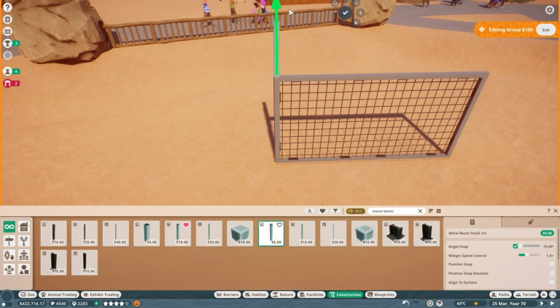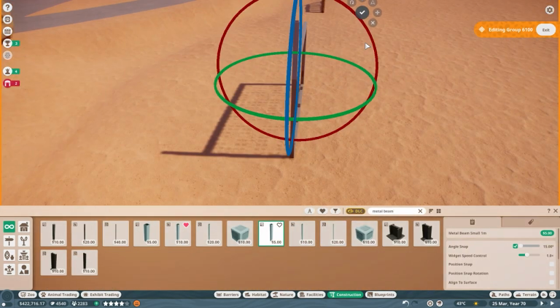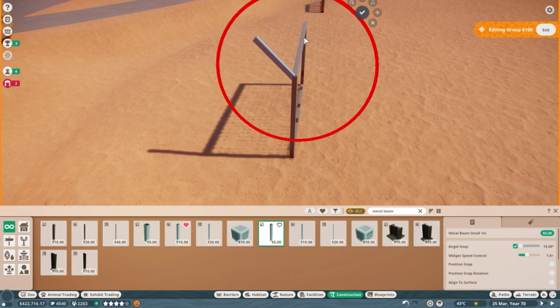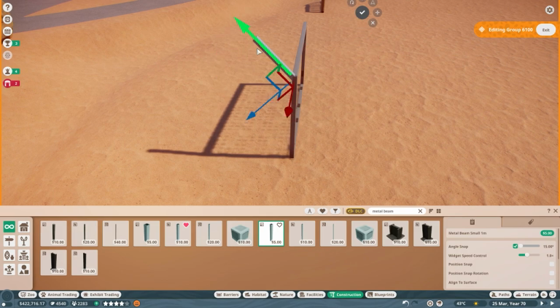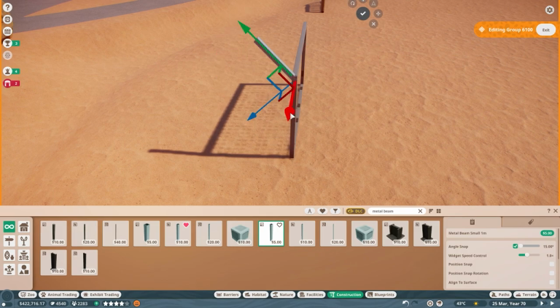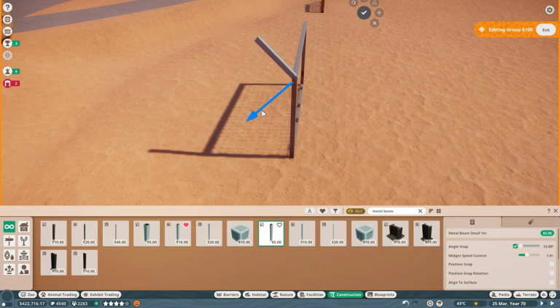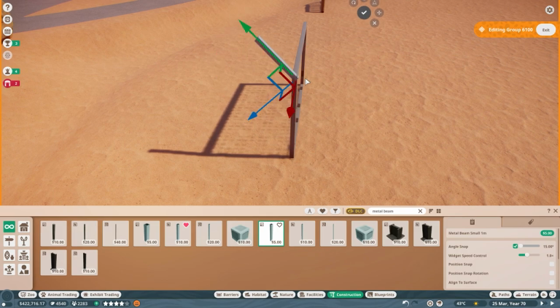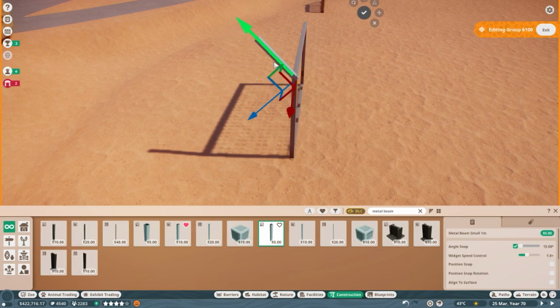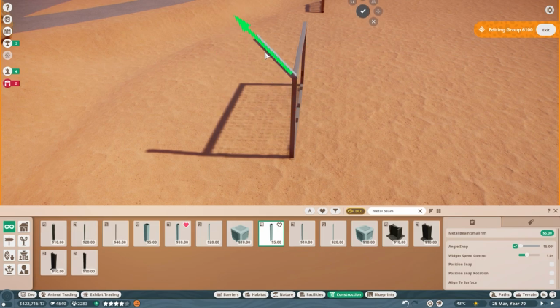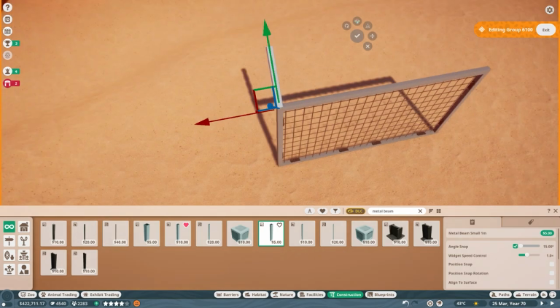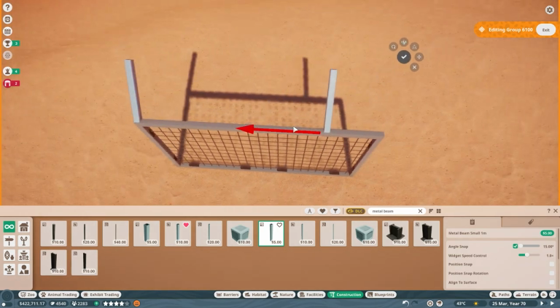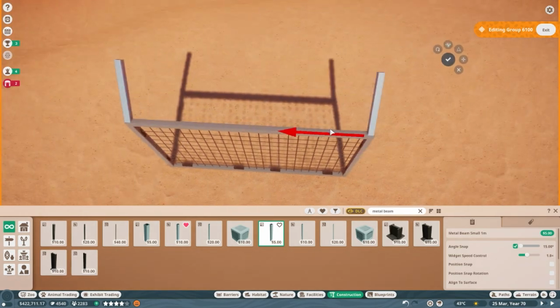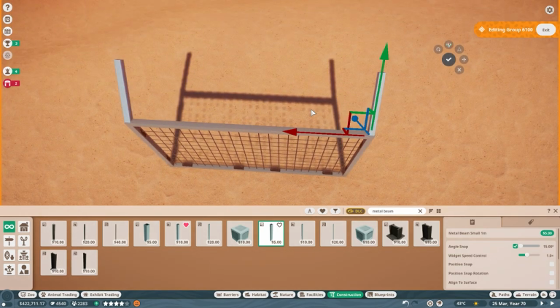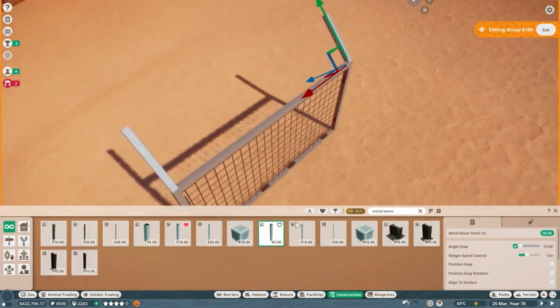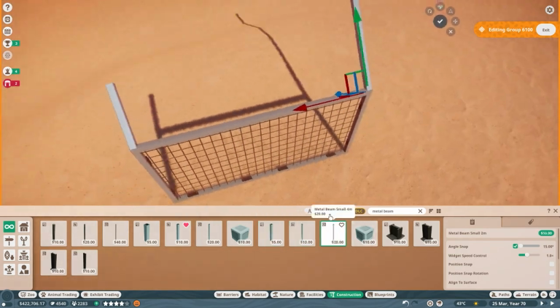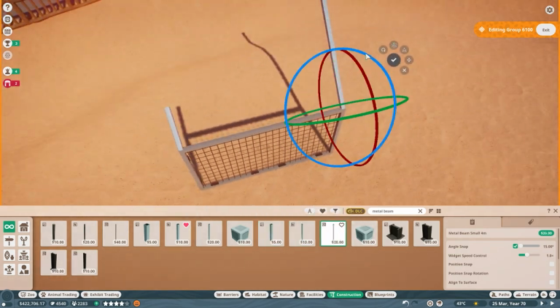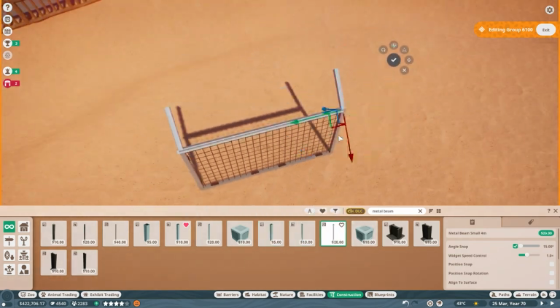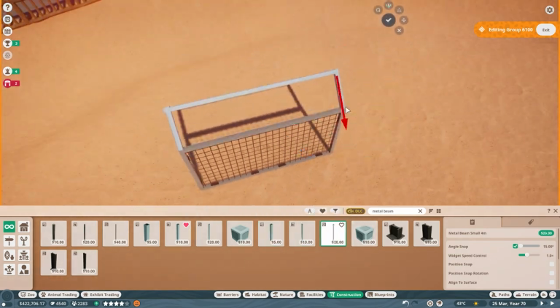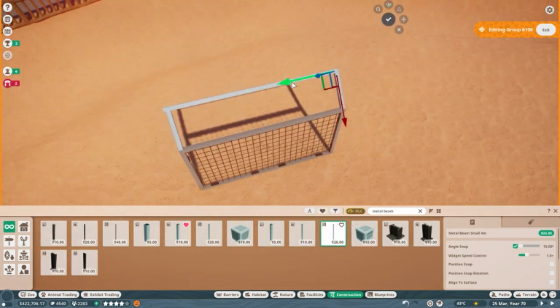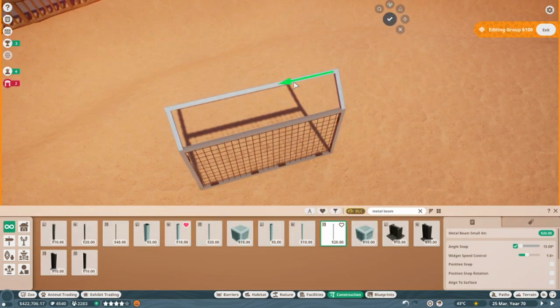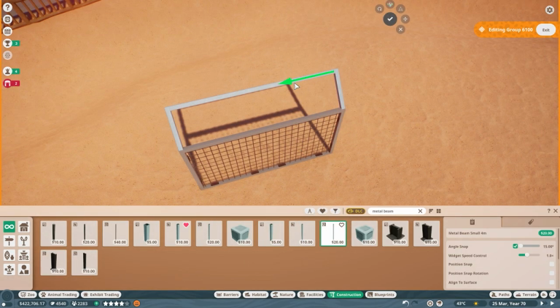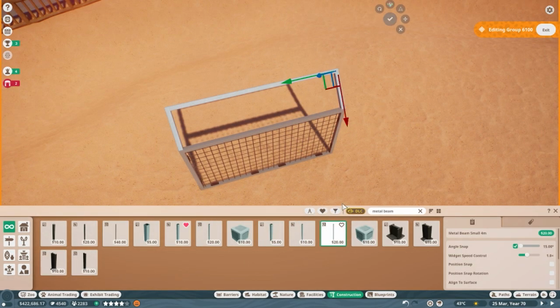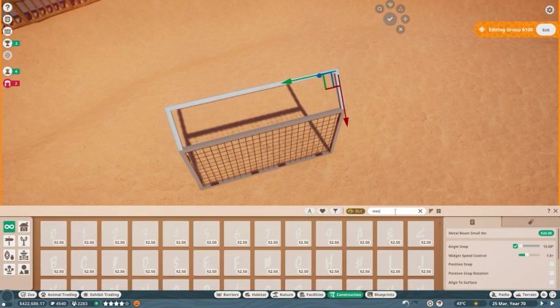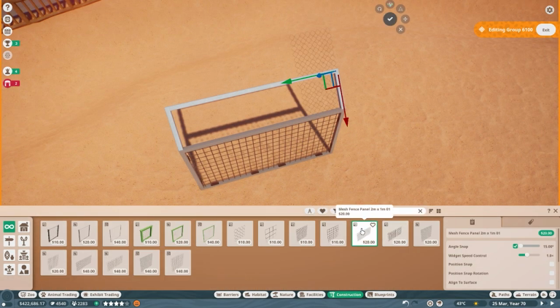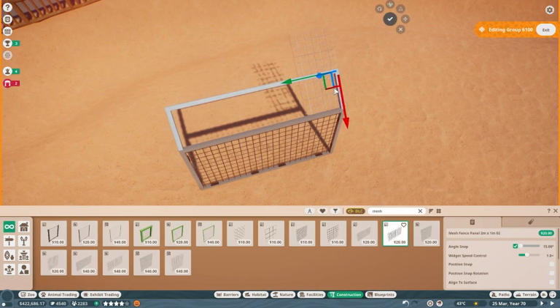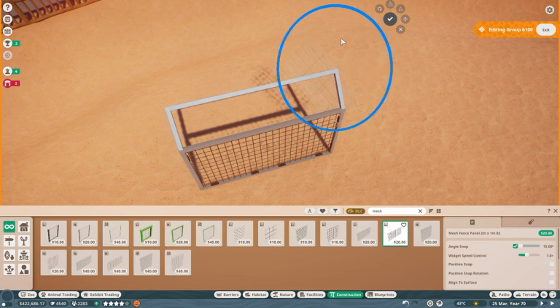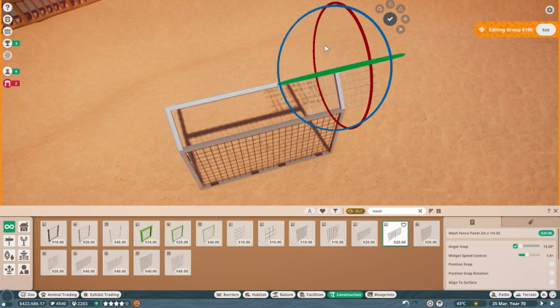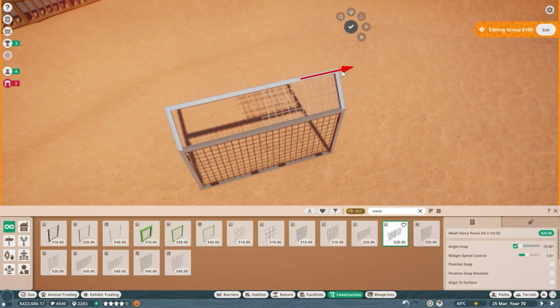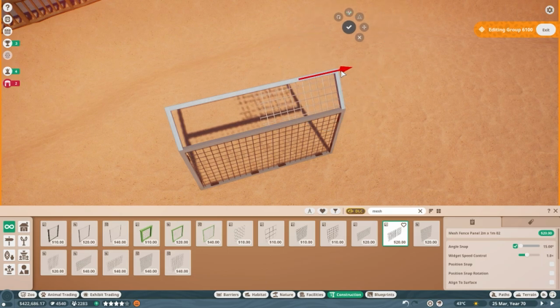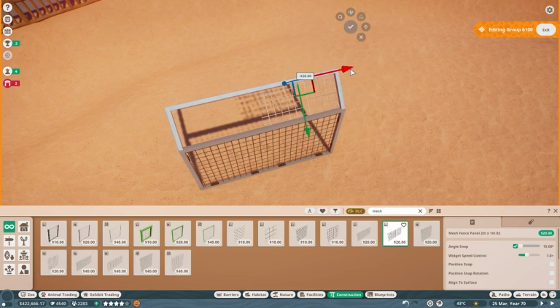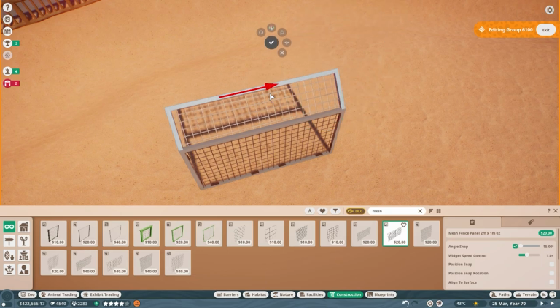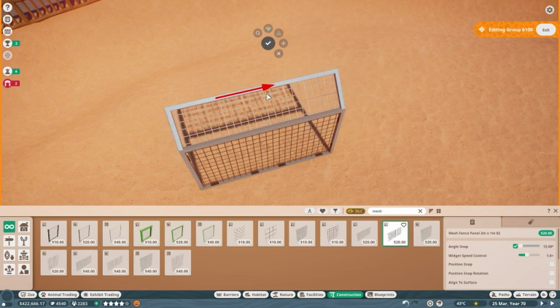I also added an anti-climbing feature to the top — just a little added health and safety for our guests, which should always remain paramount.